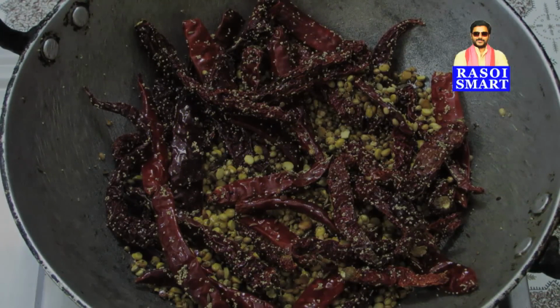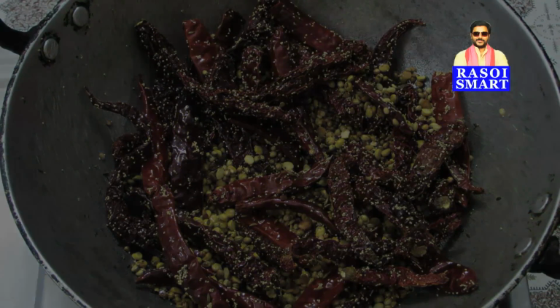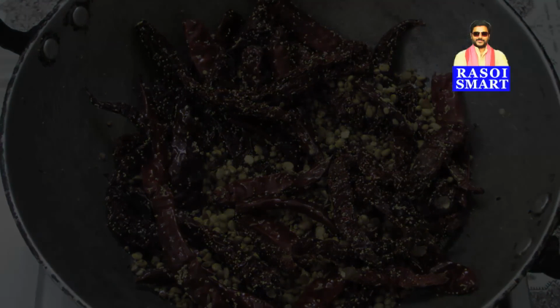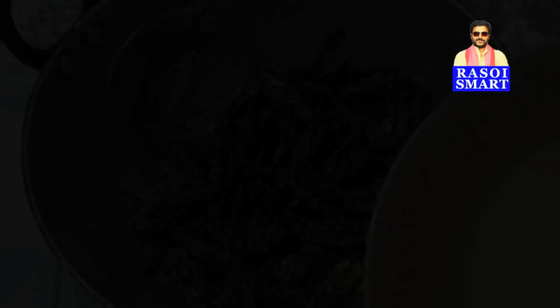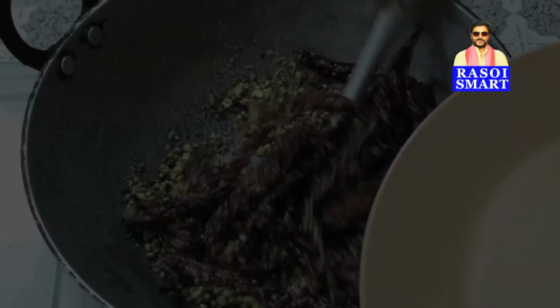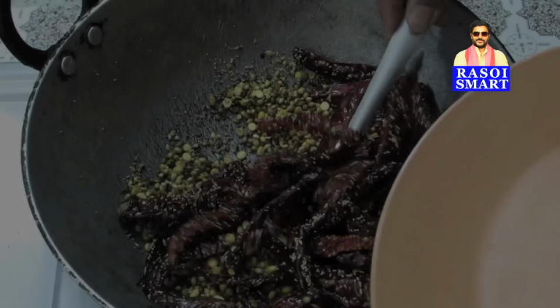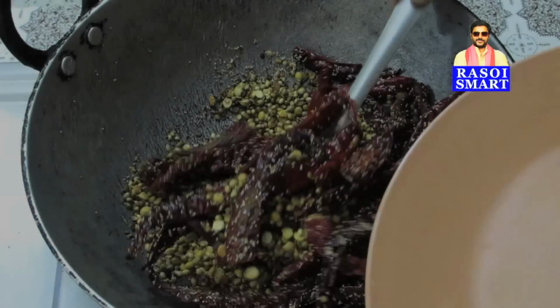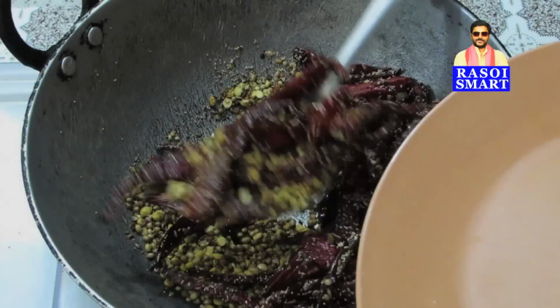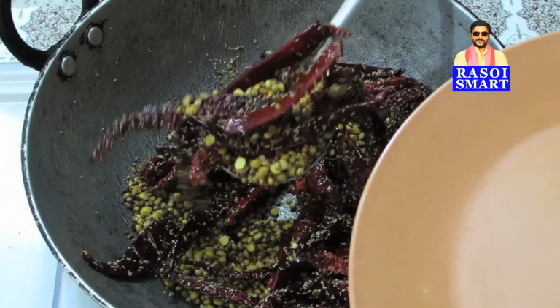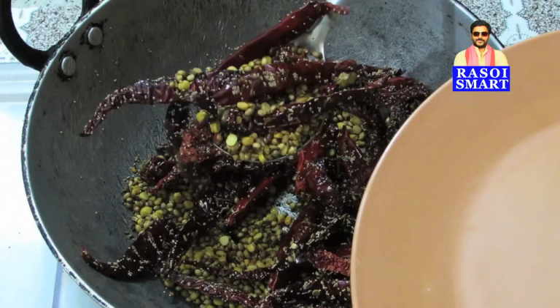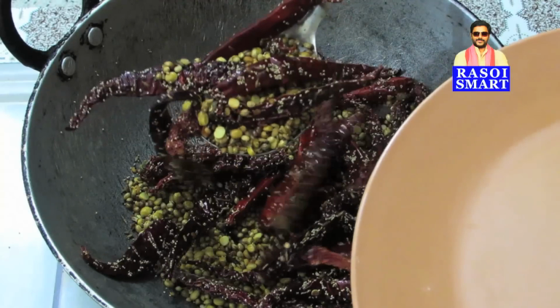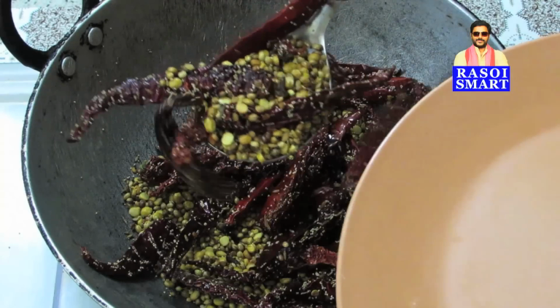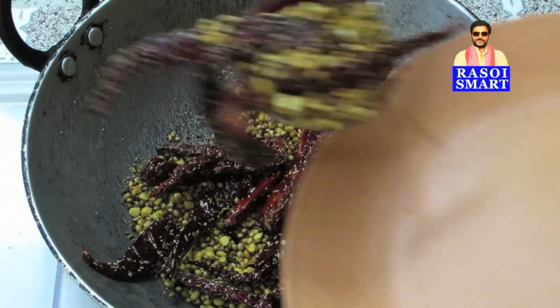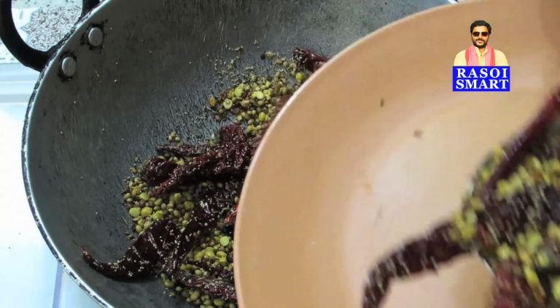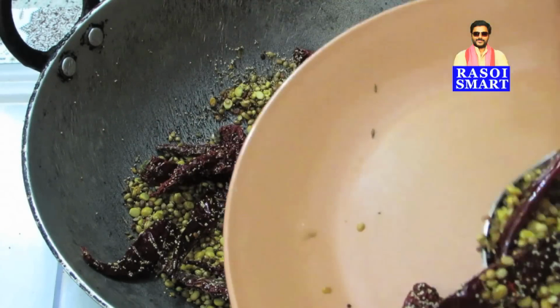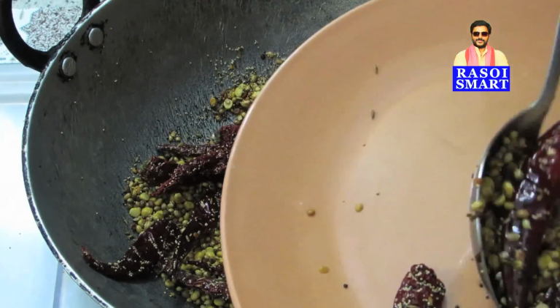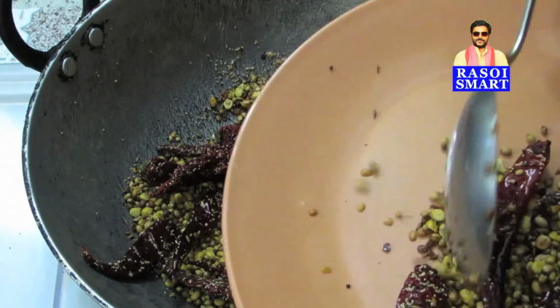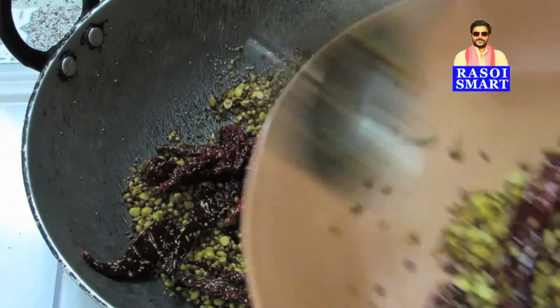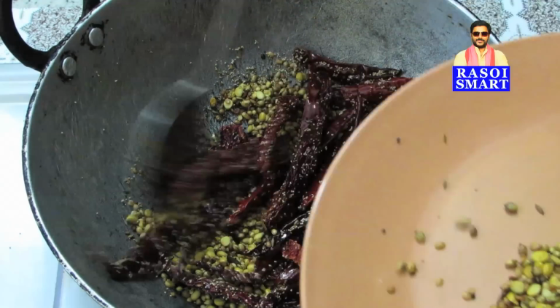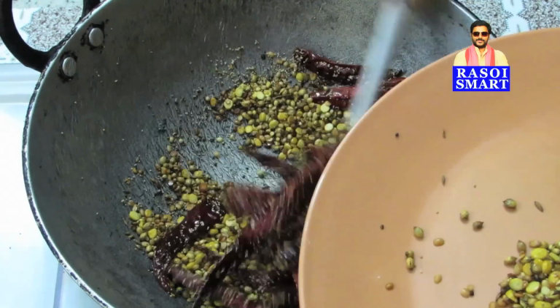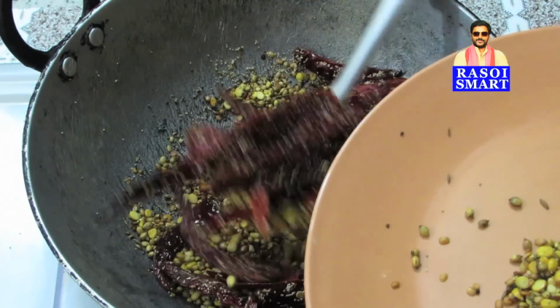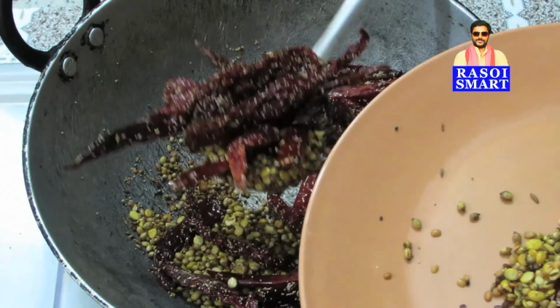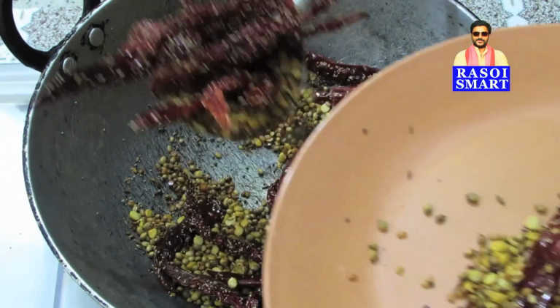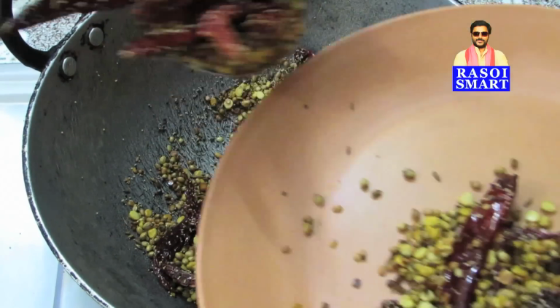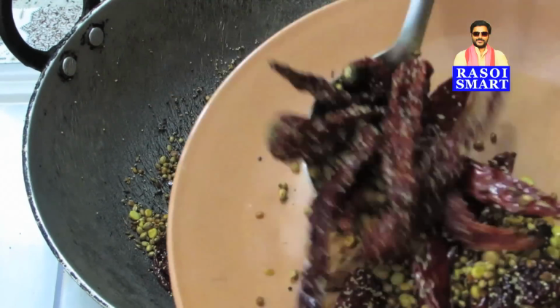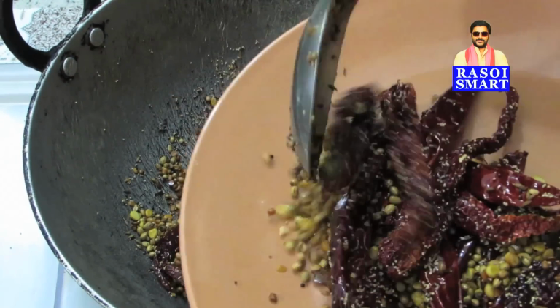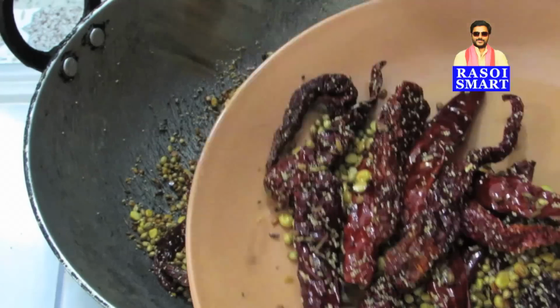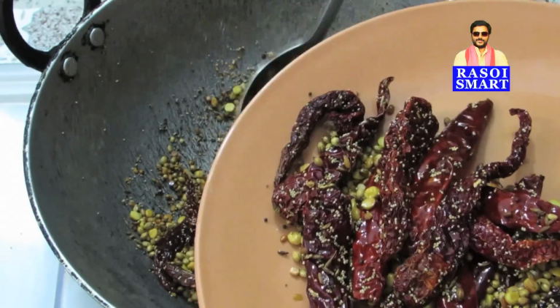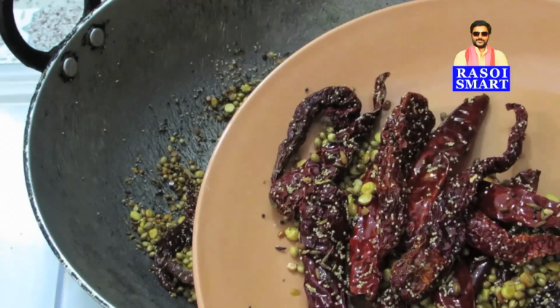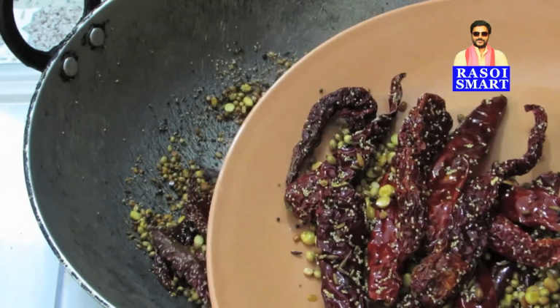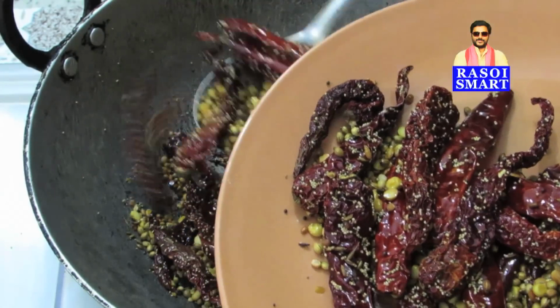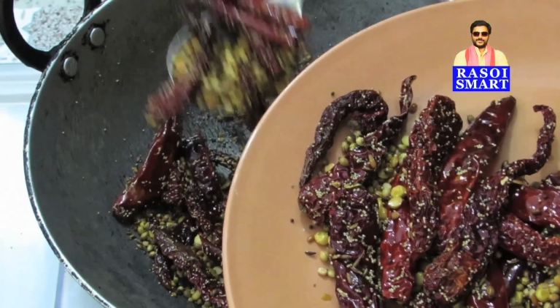Step 3: Switch off the flame, transfer the dry roasted ingredients to a plate and let them cool.